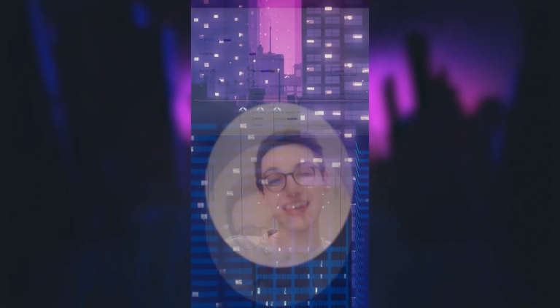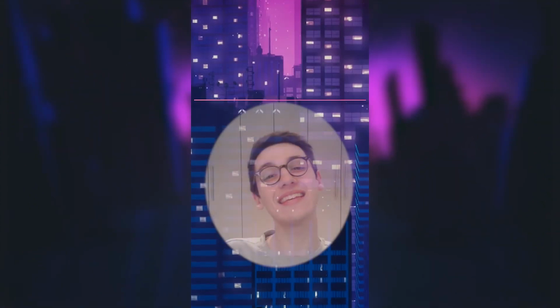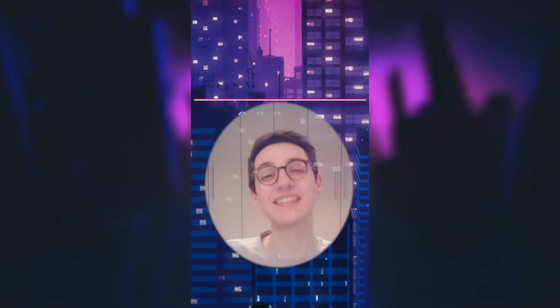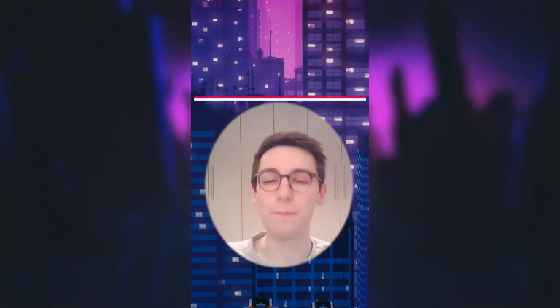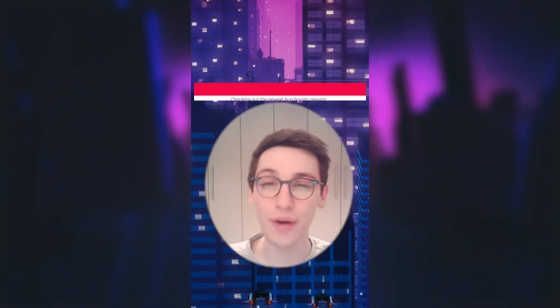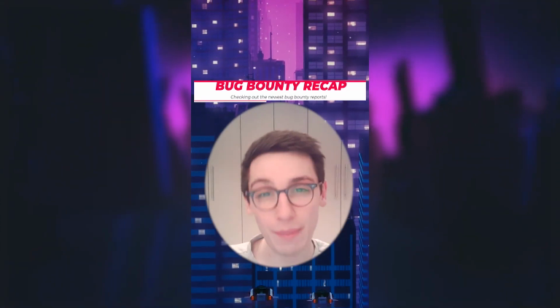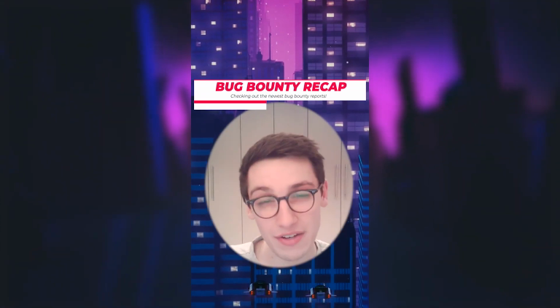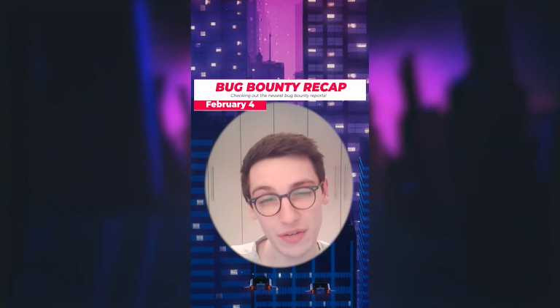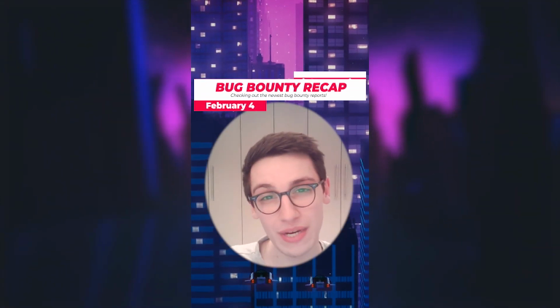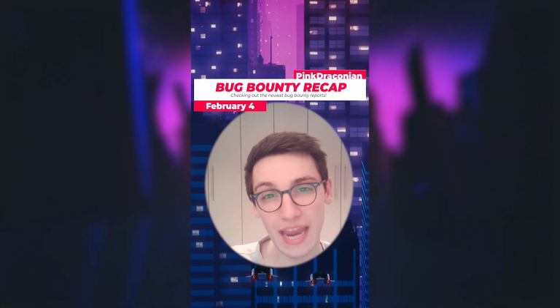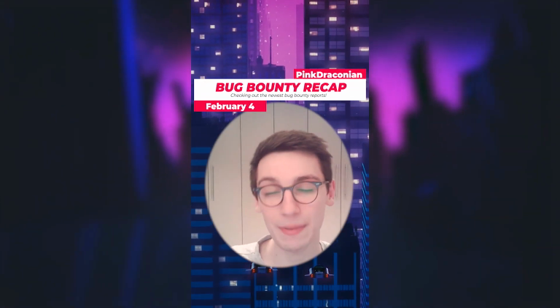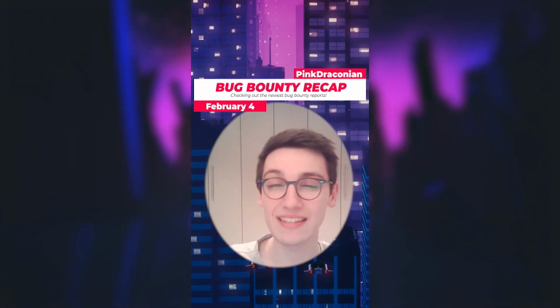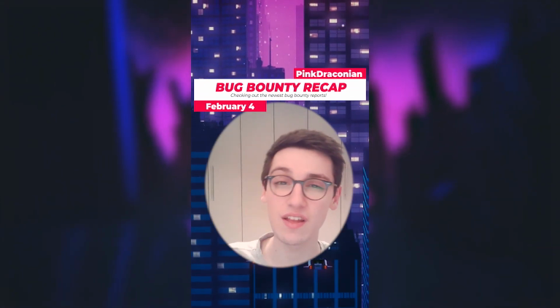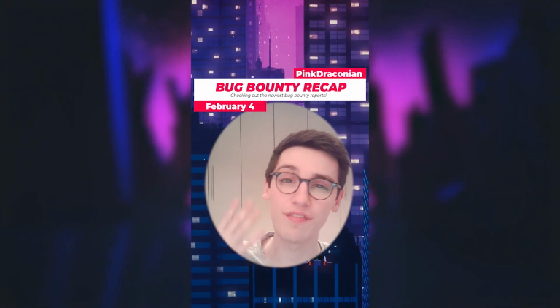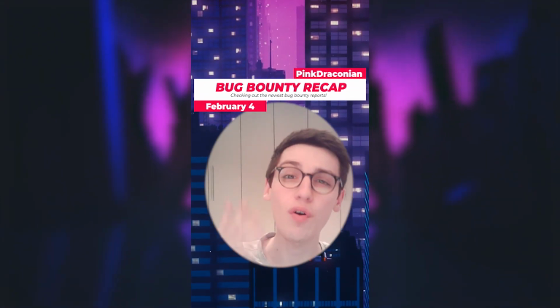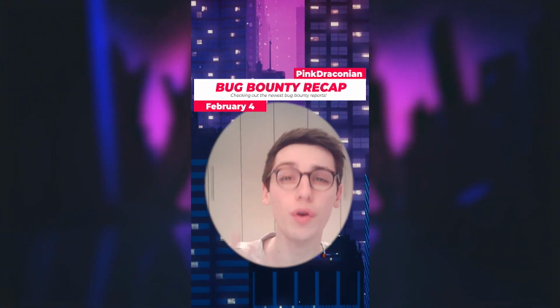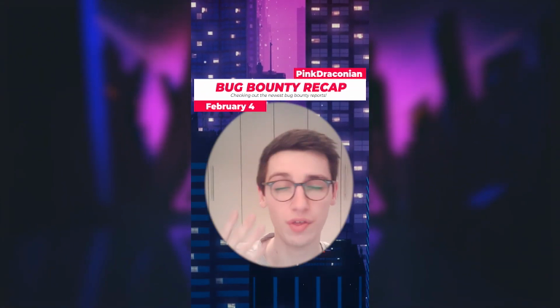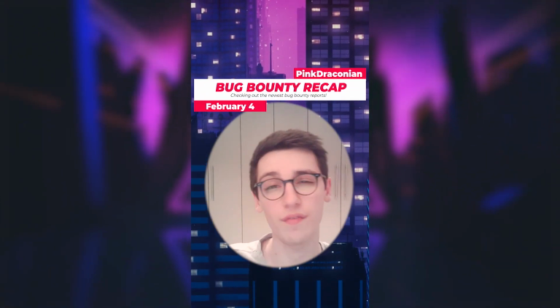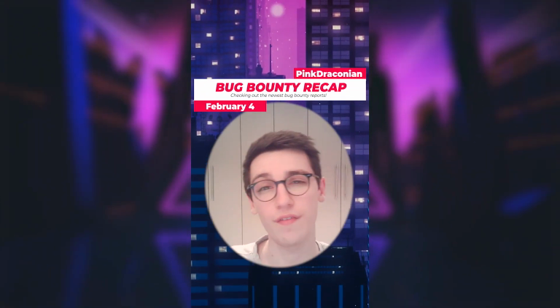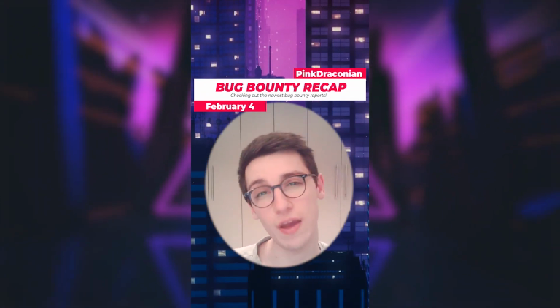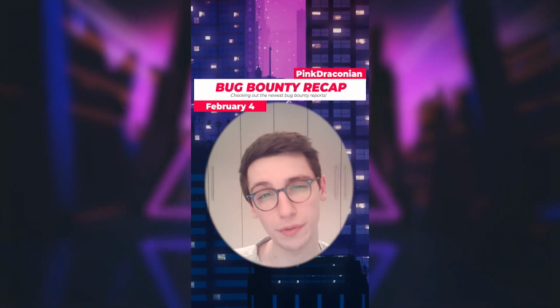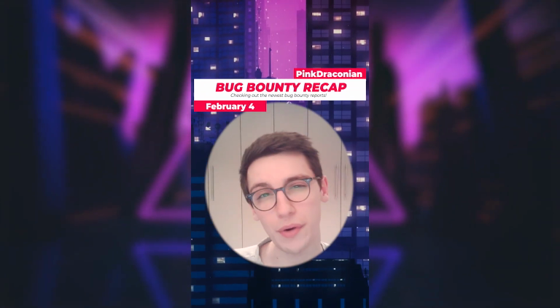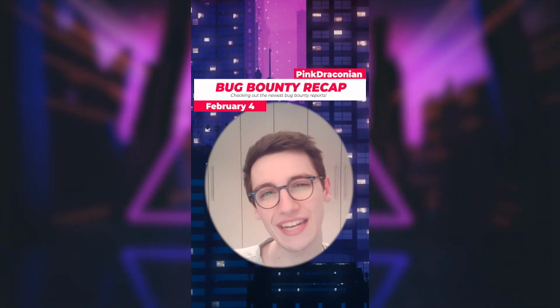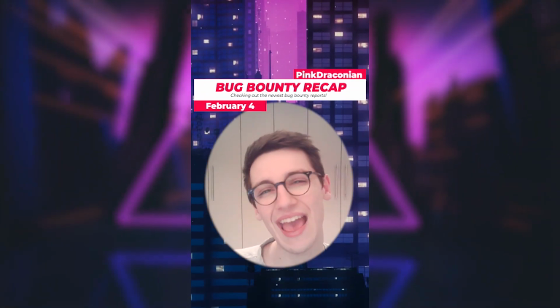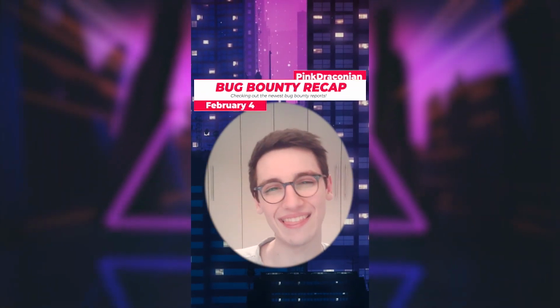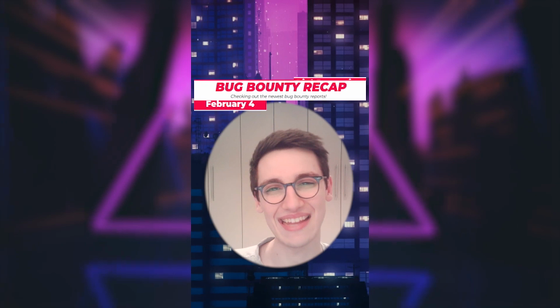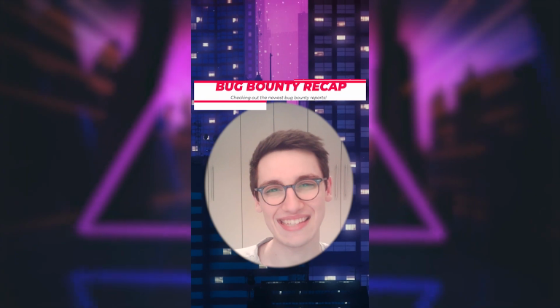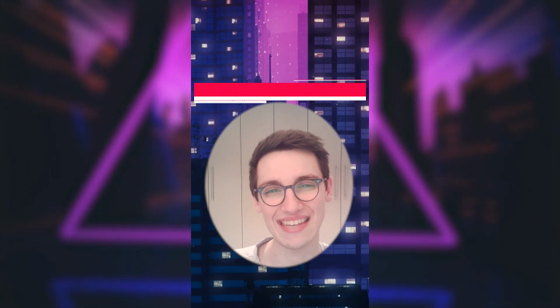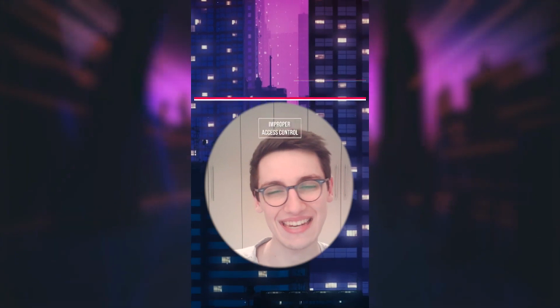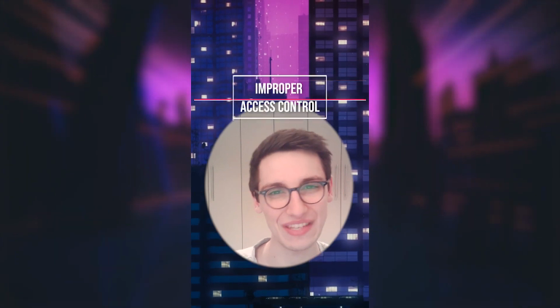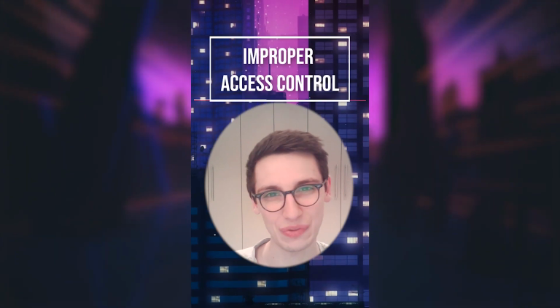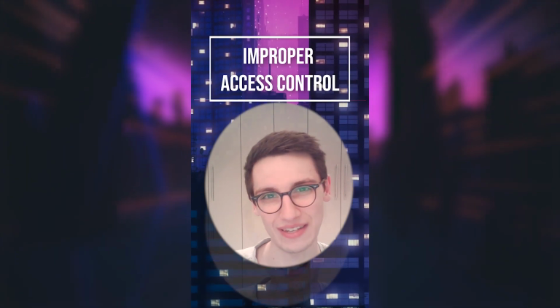This is Bug Bounty Recap. It's the 4th of February and let's get into it.